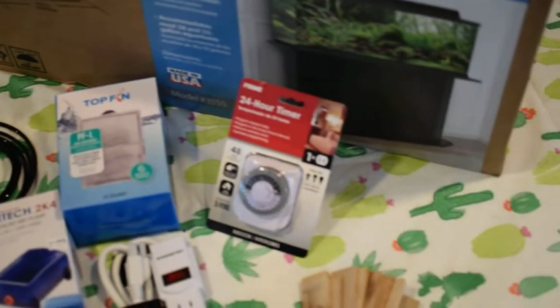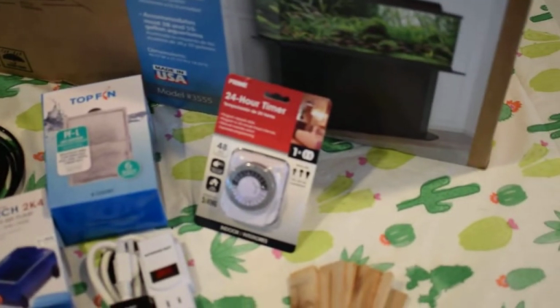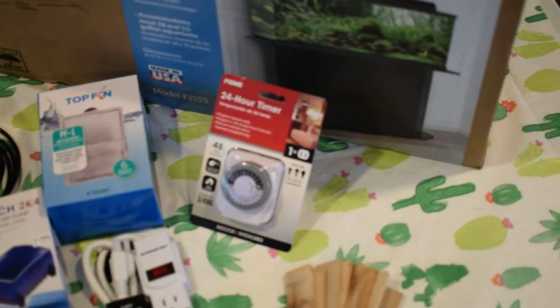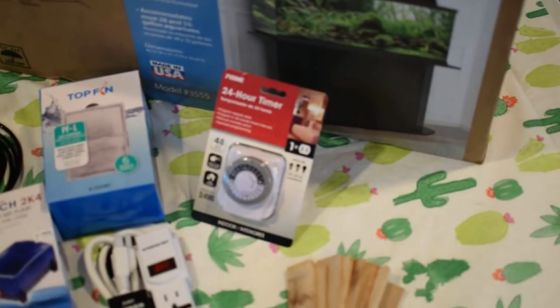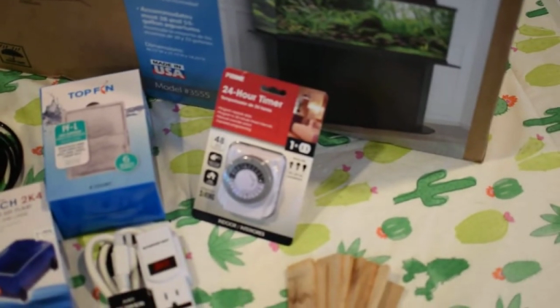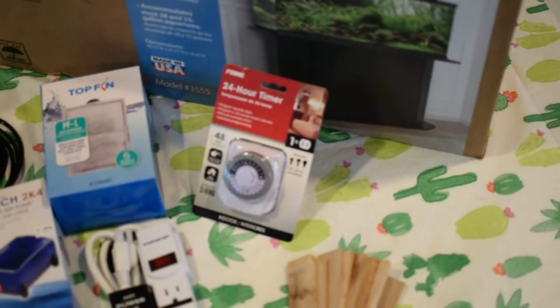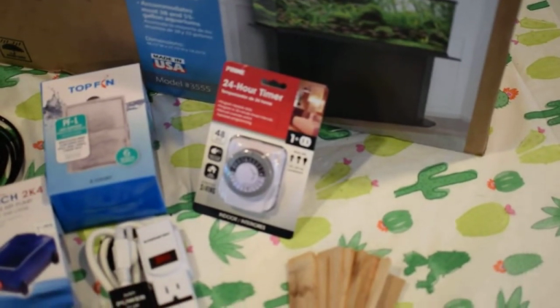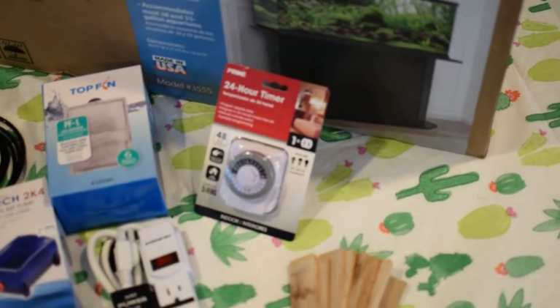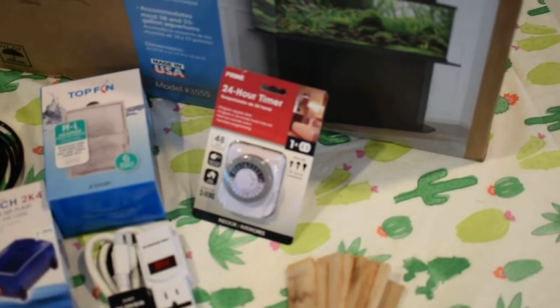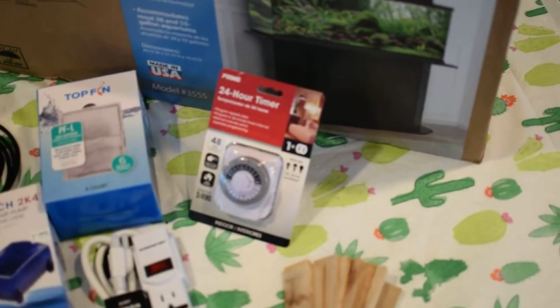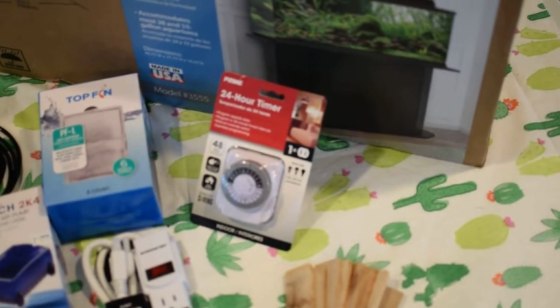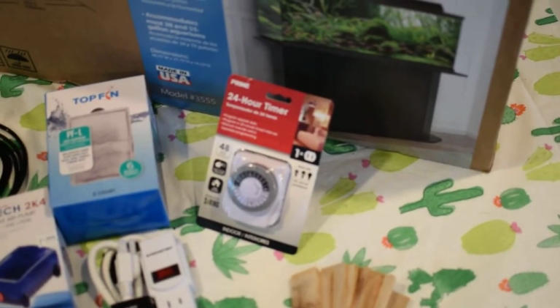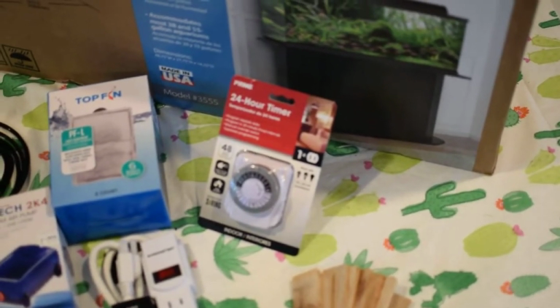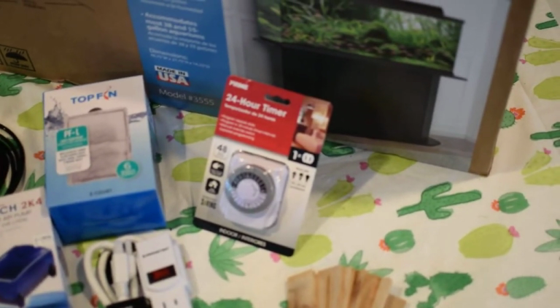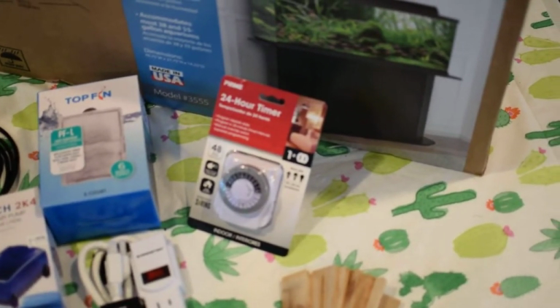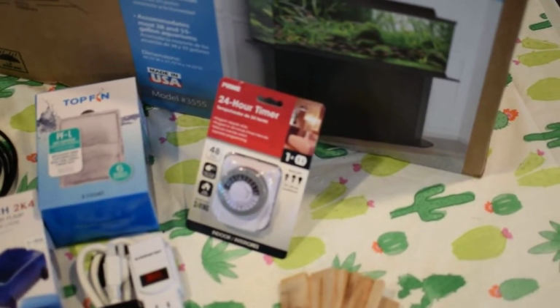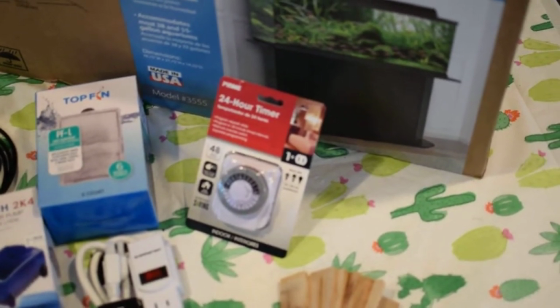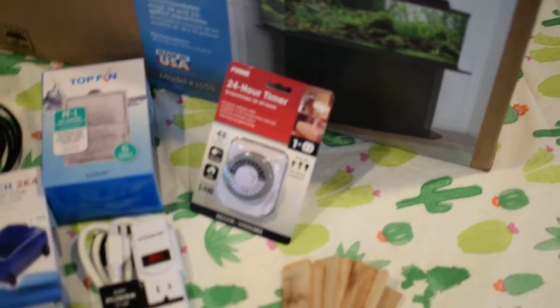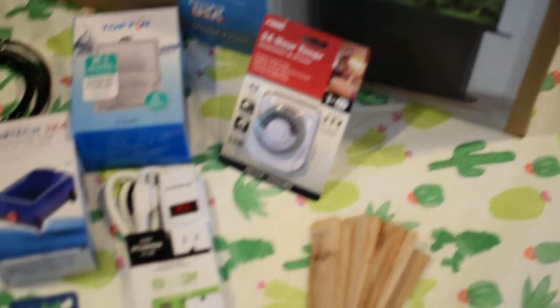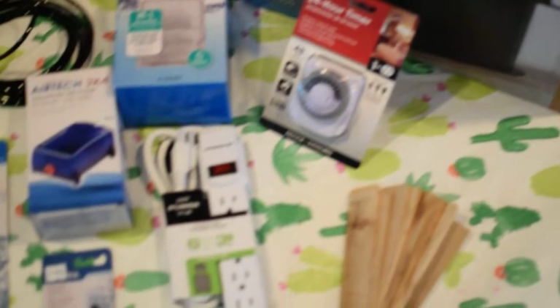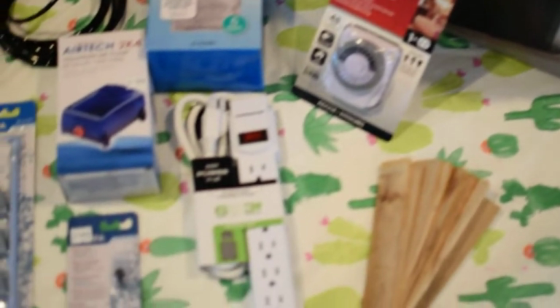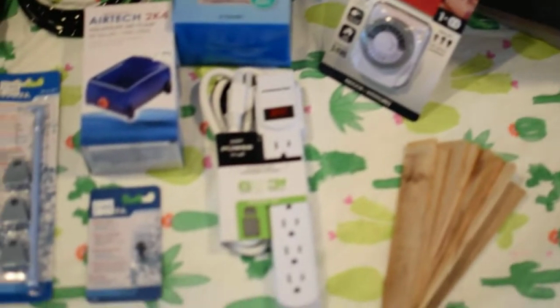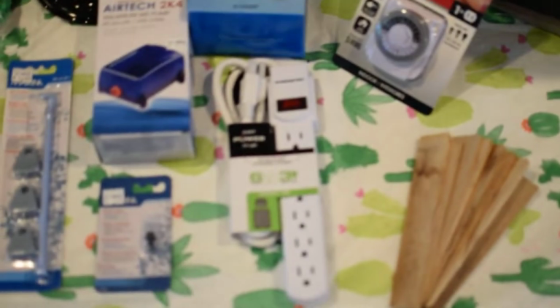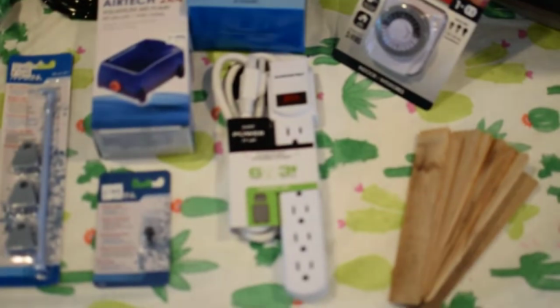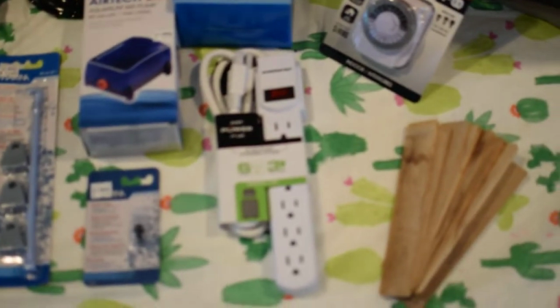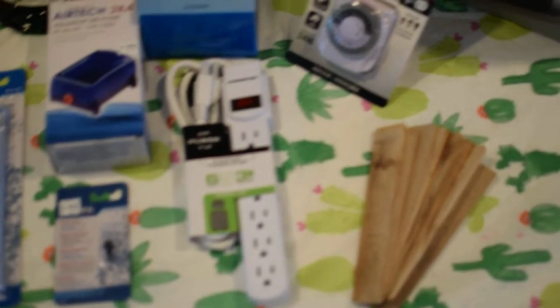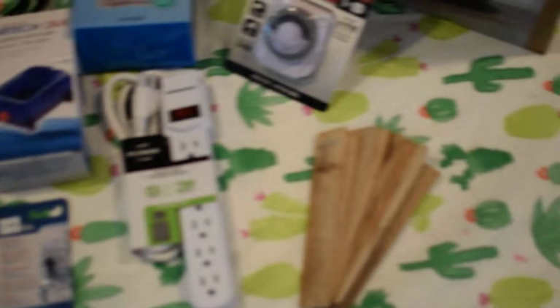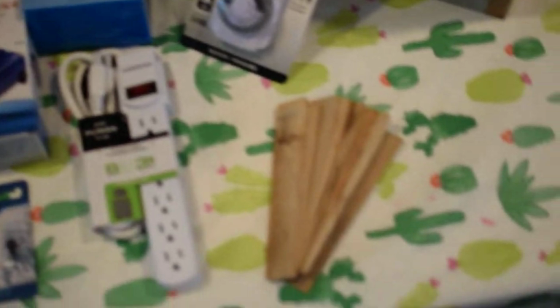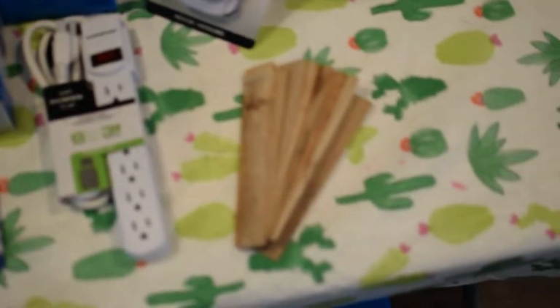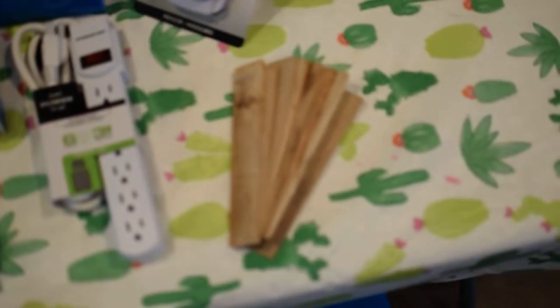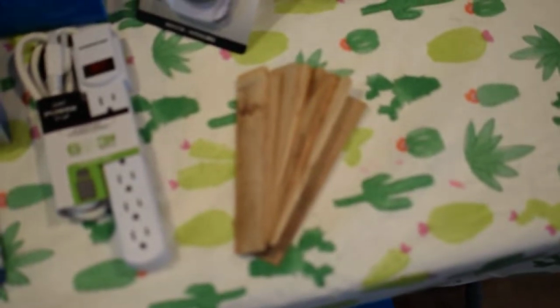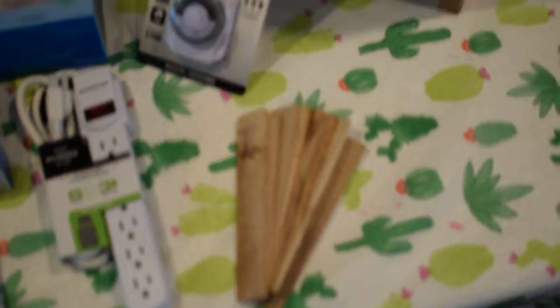I have a 24-hour outlet timer, a power strip, and some shims.